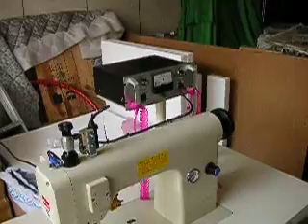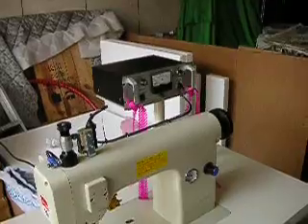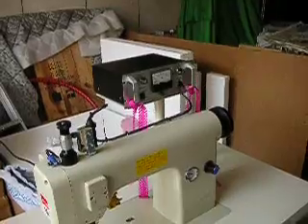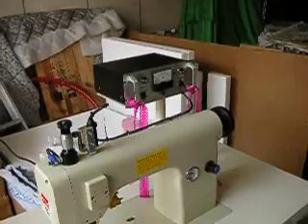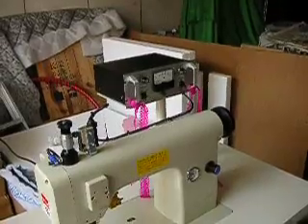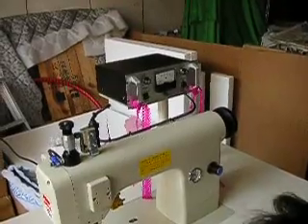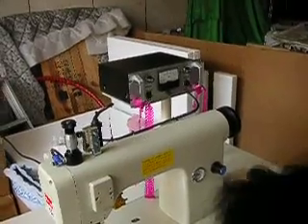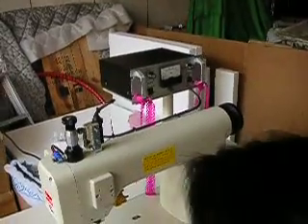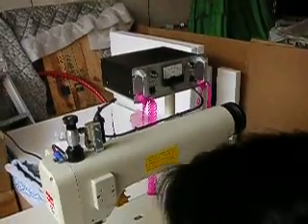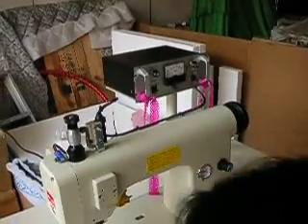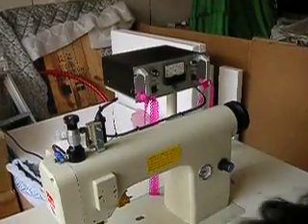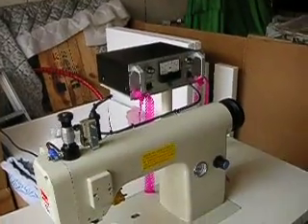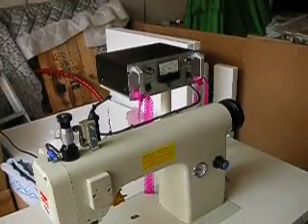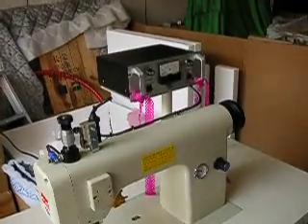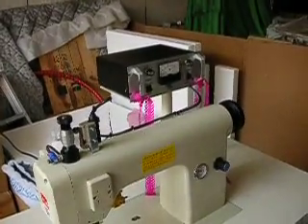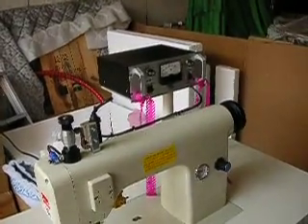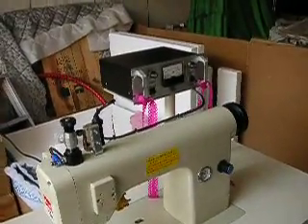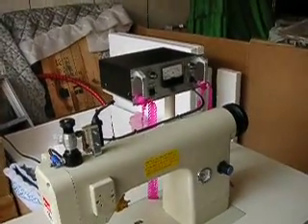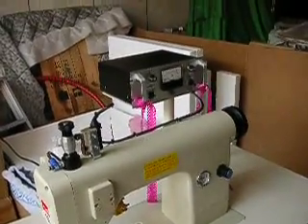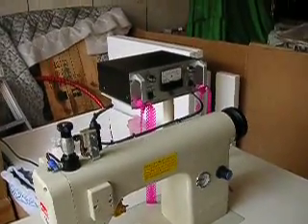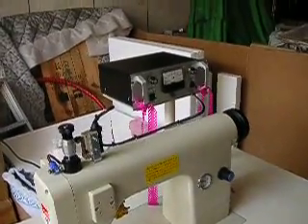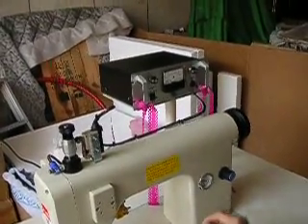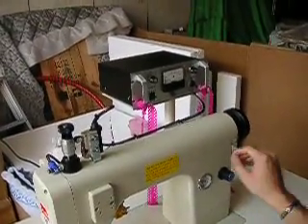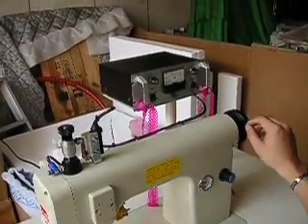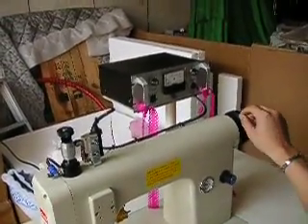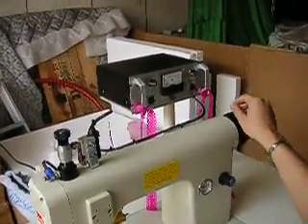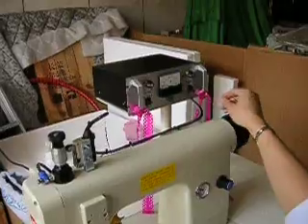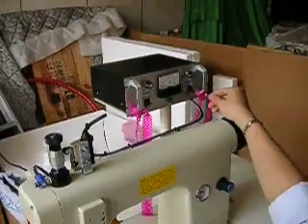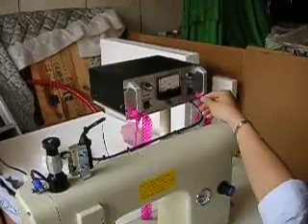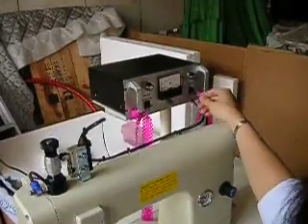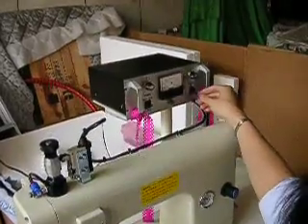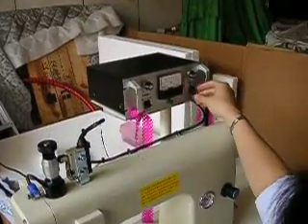Let's start a simple operation of EGR015. First of all, we turn on the power supply.